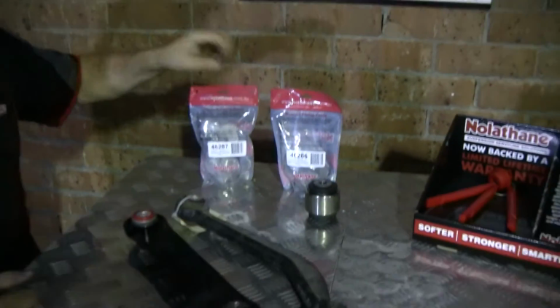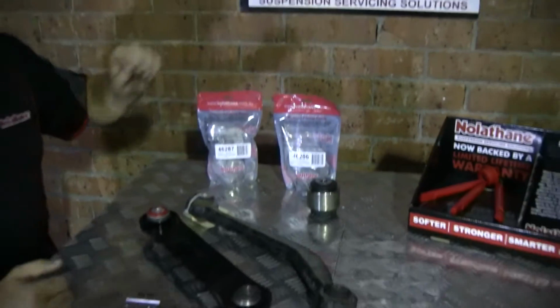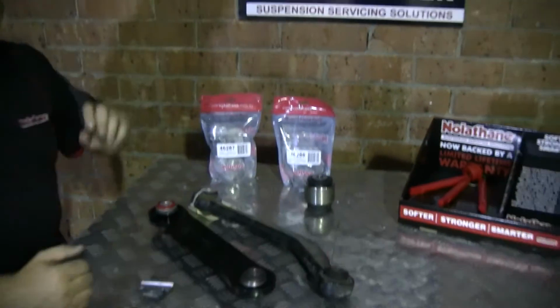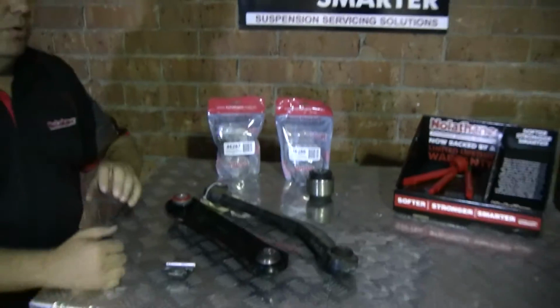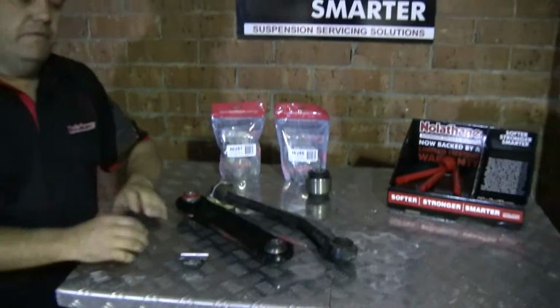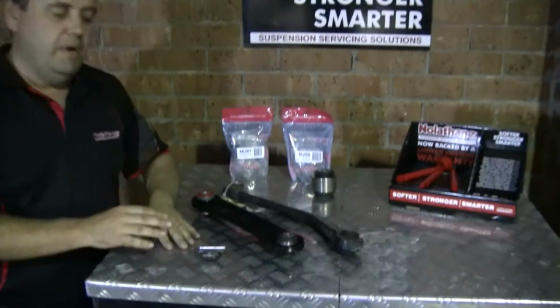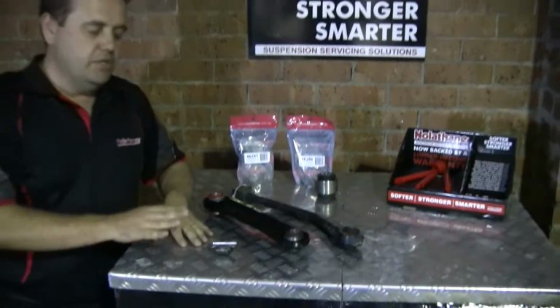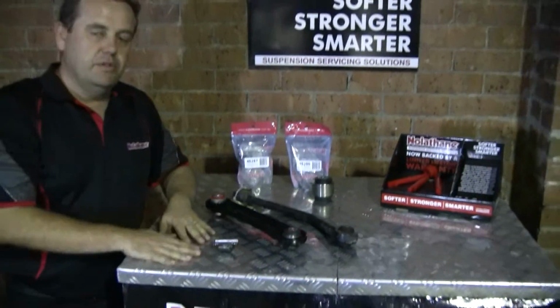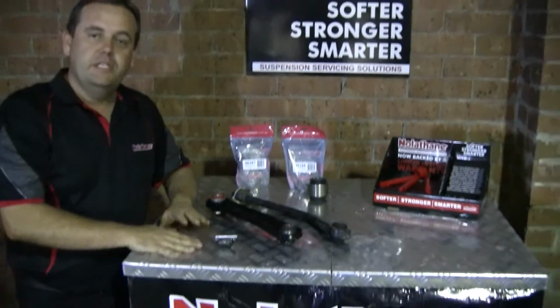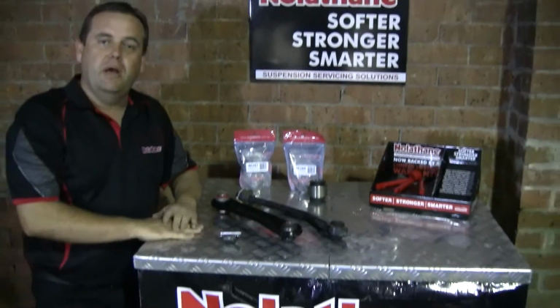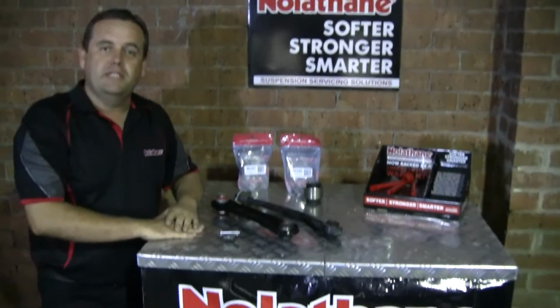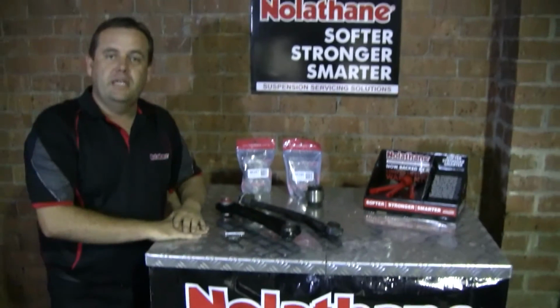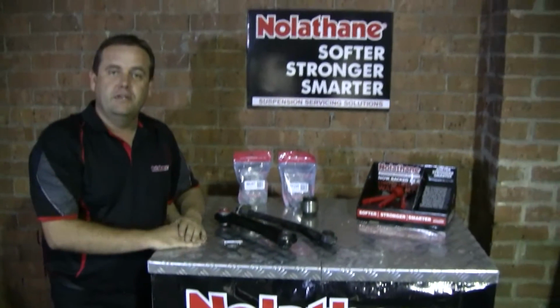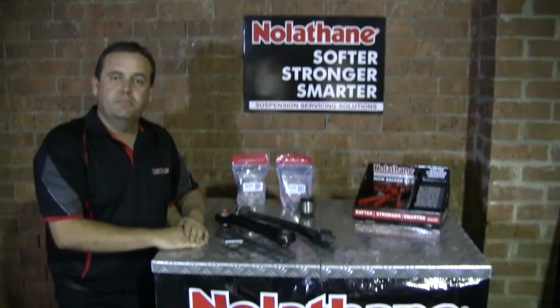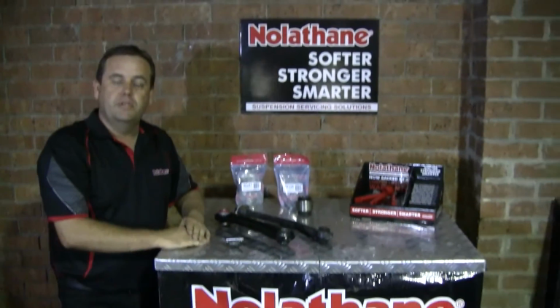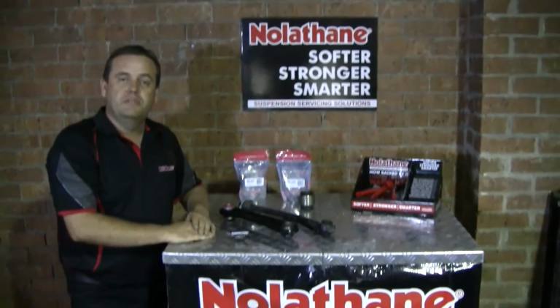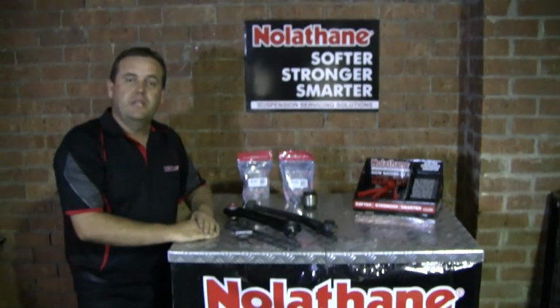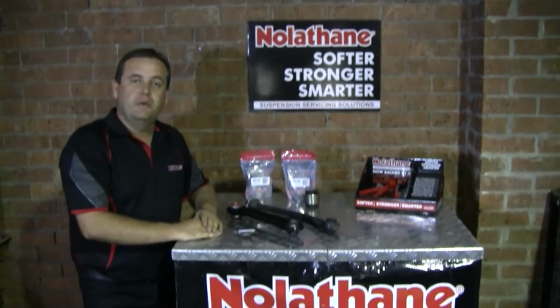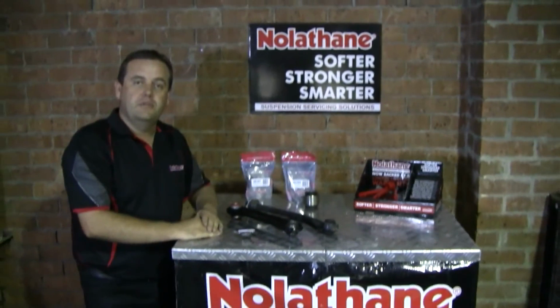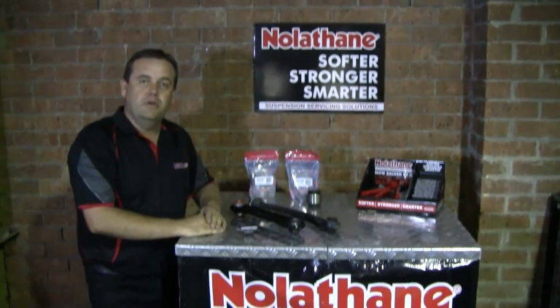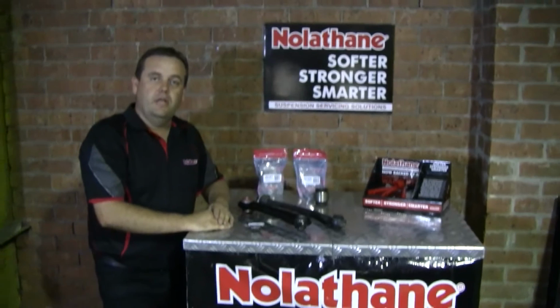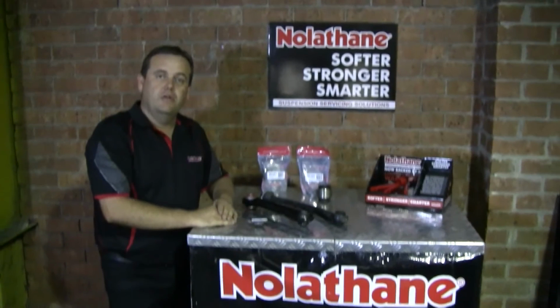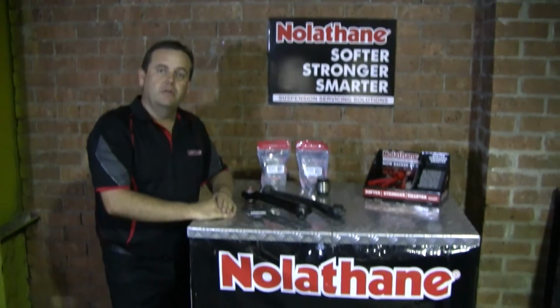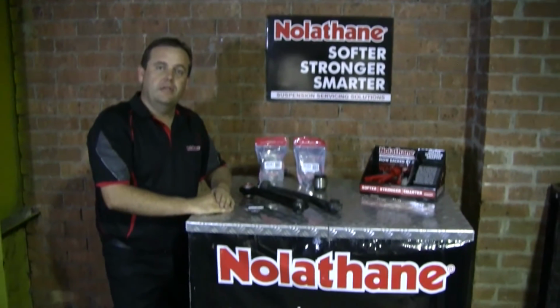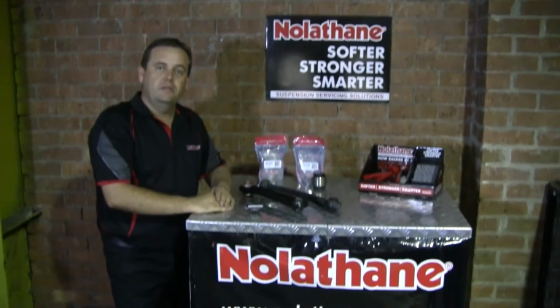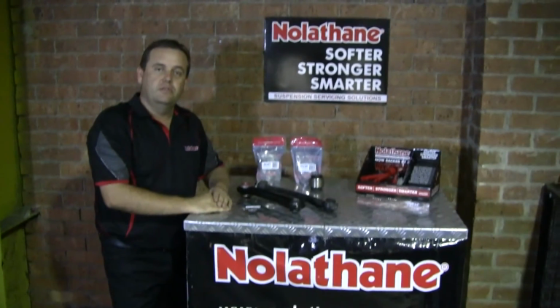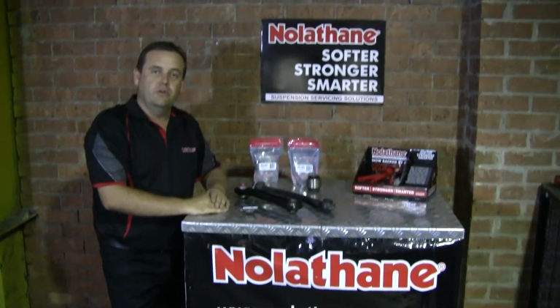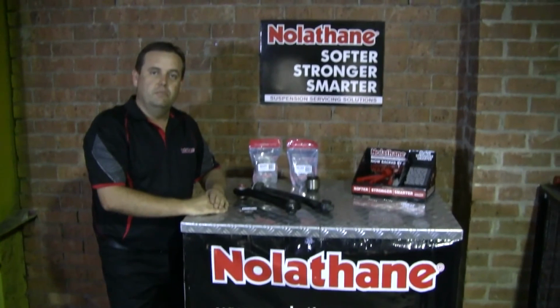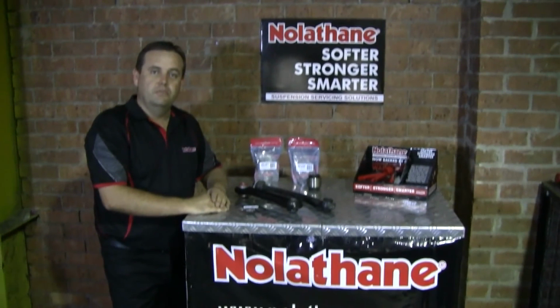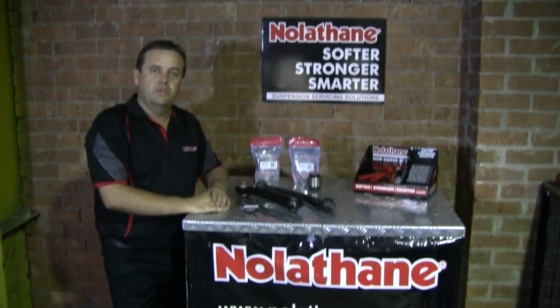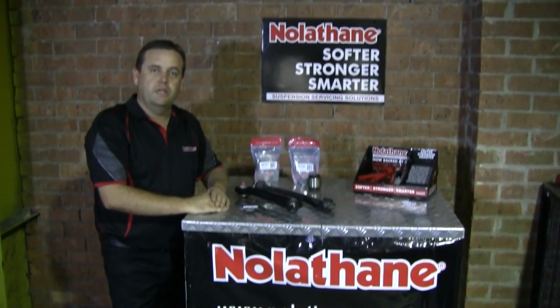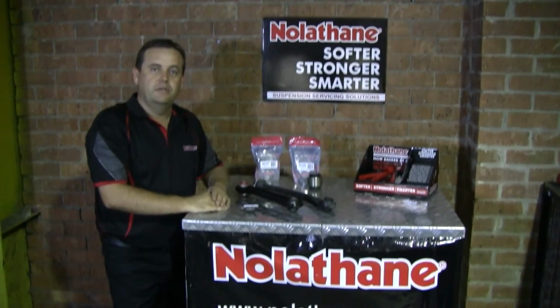For more information on these parts and others, please visit our website at nolathane.com.au.